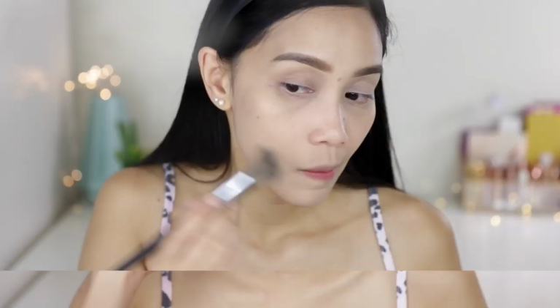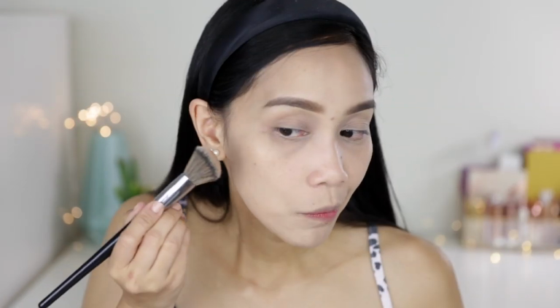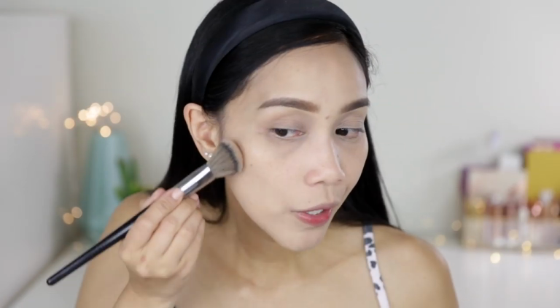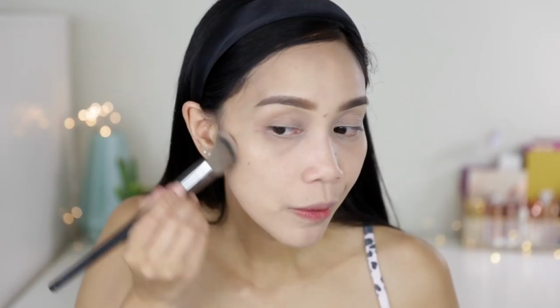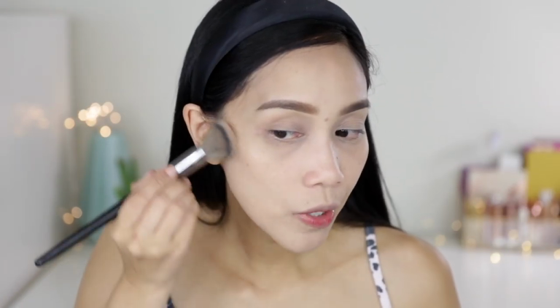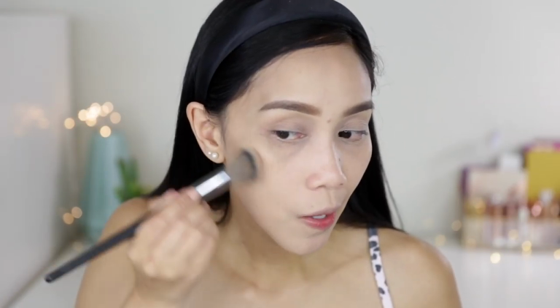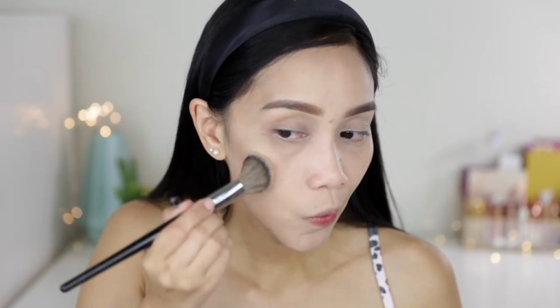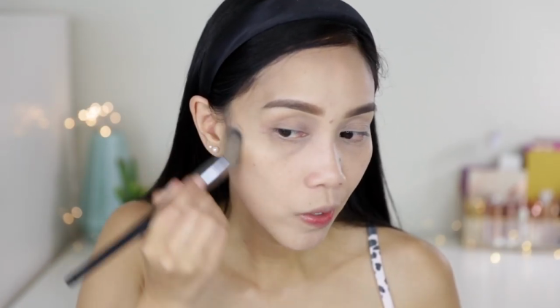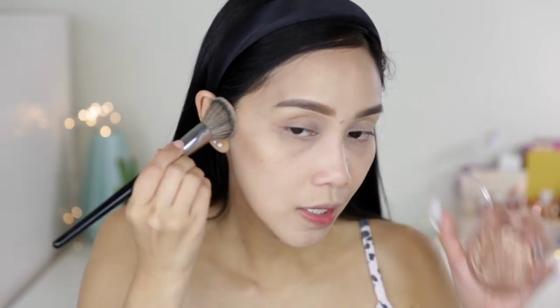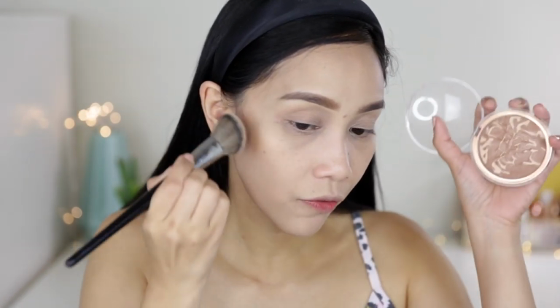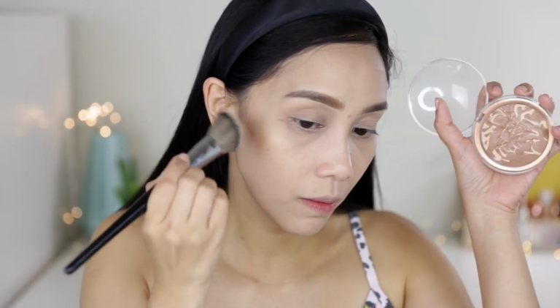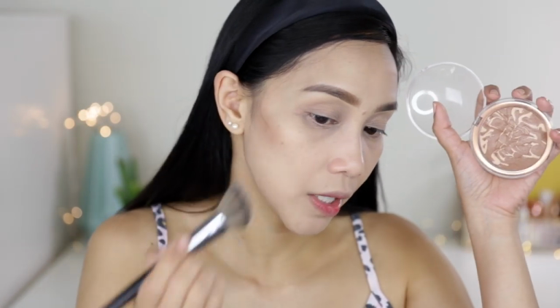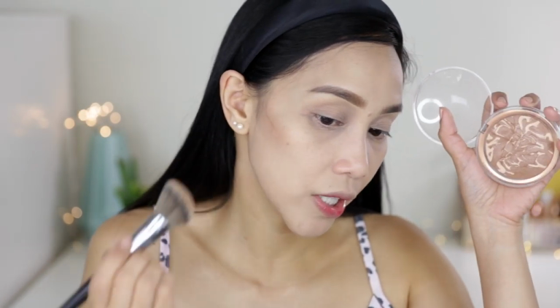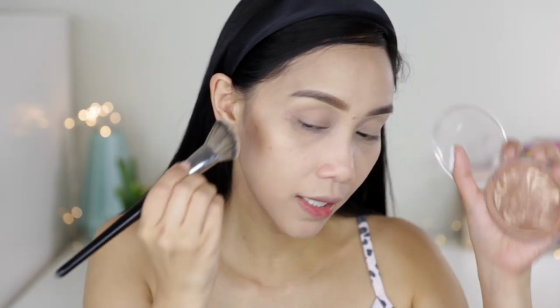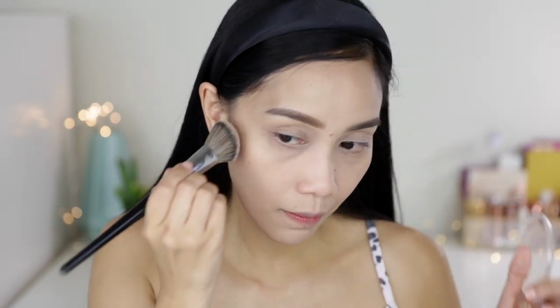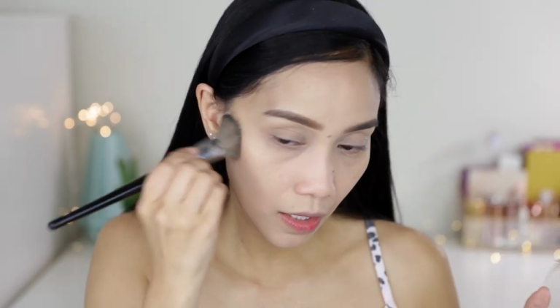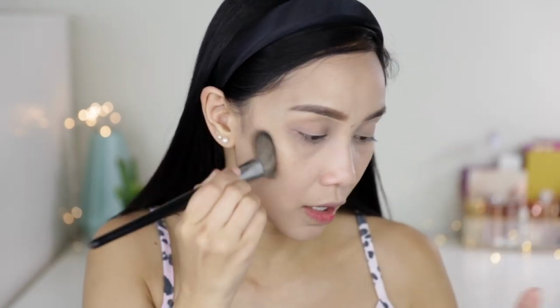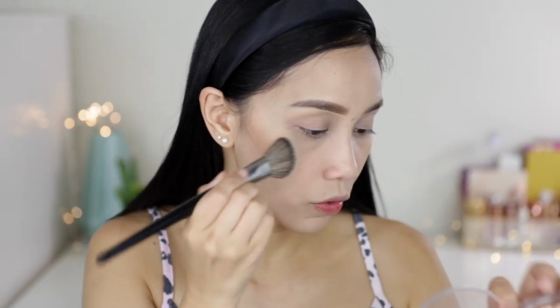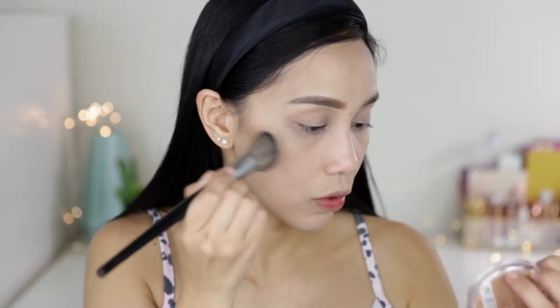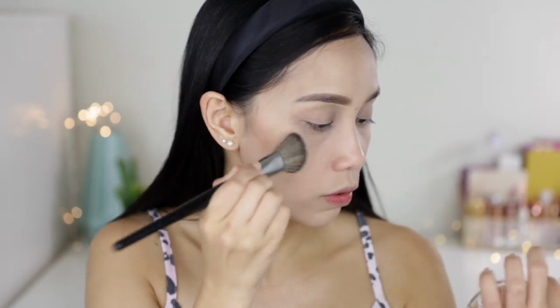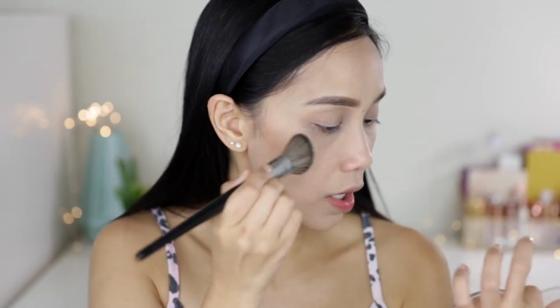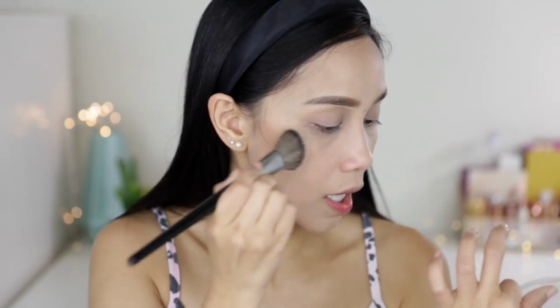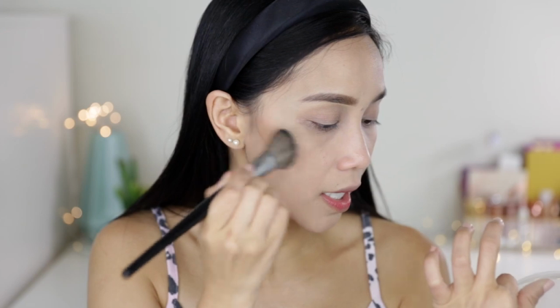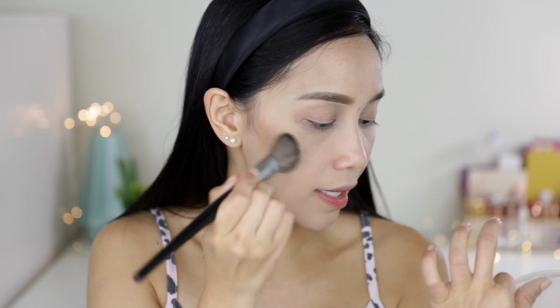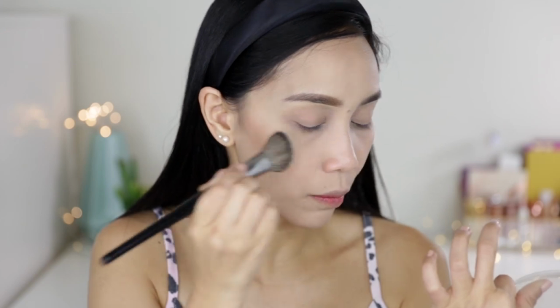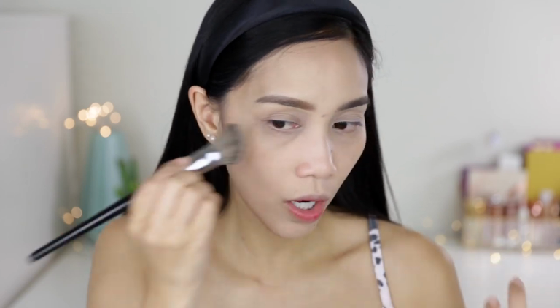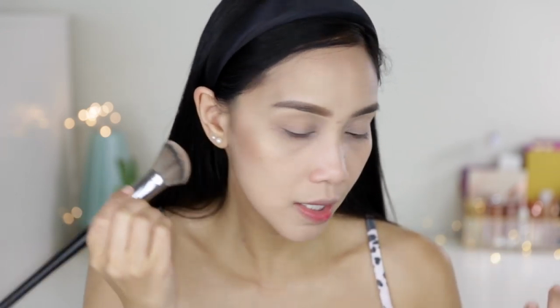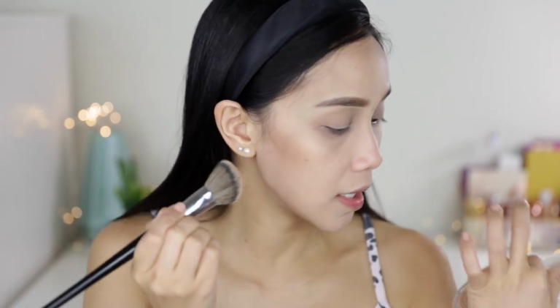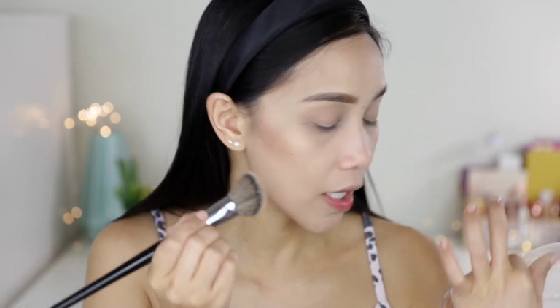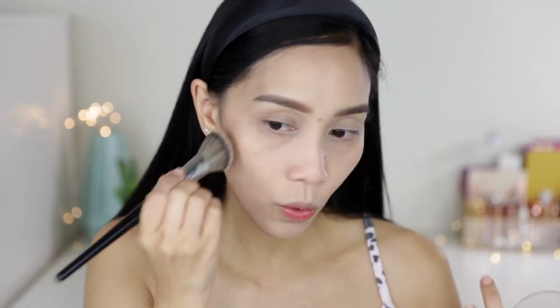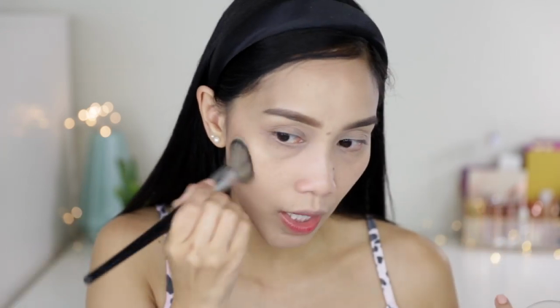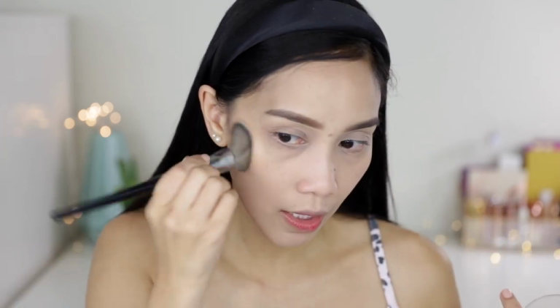Mag-bronzer muna ako. This is from Catrice Cosmetics — ito yung Sunkissed Bronze in 010.